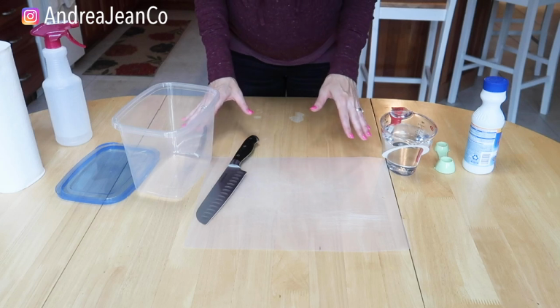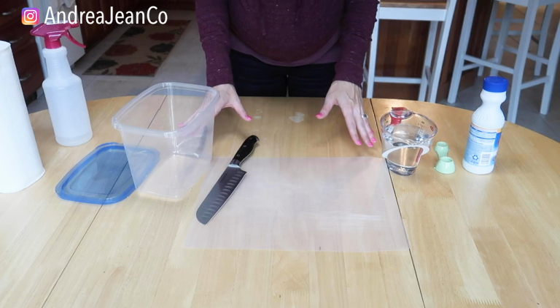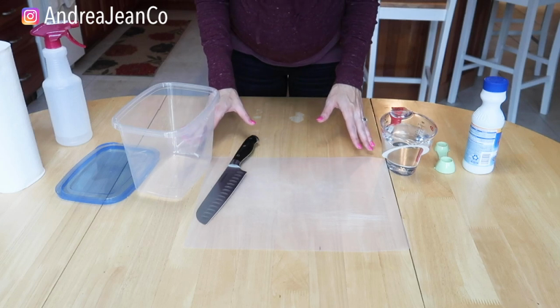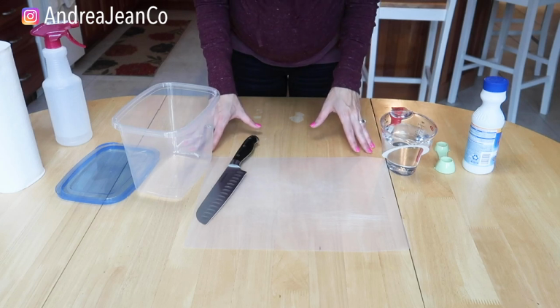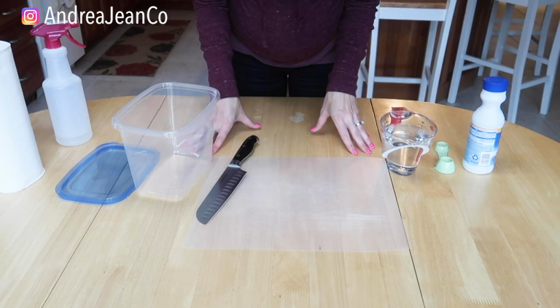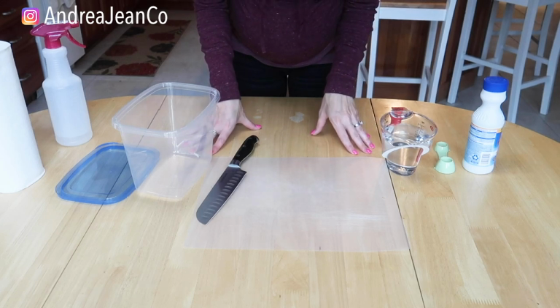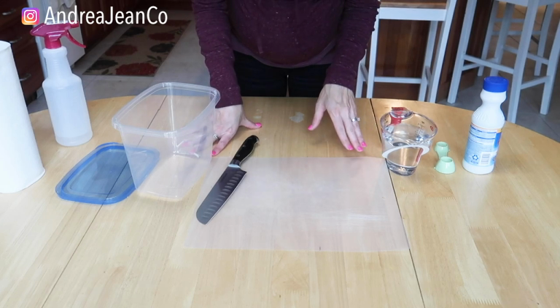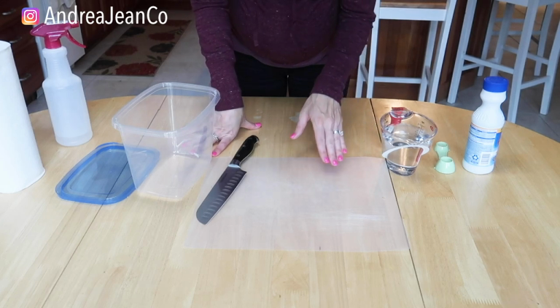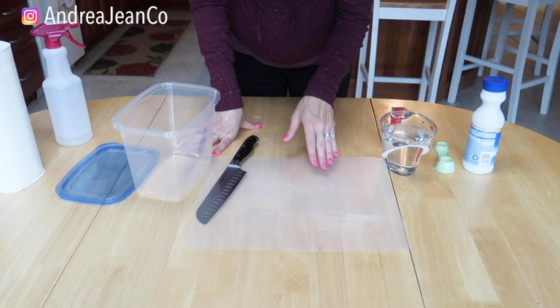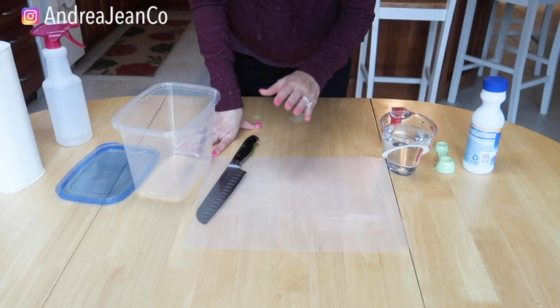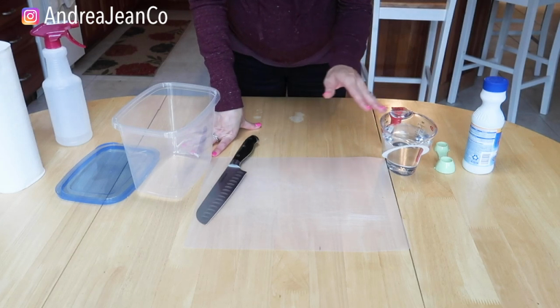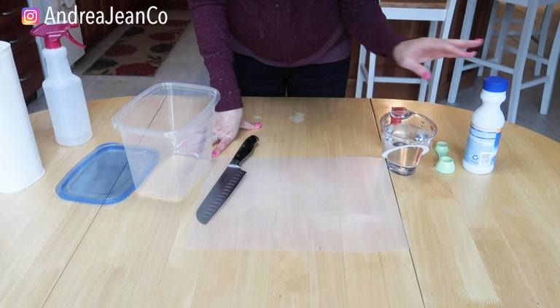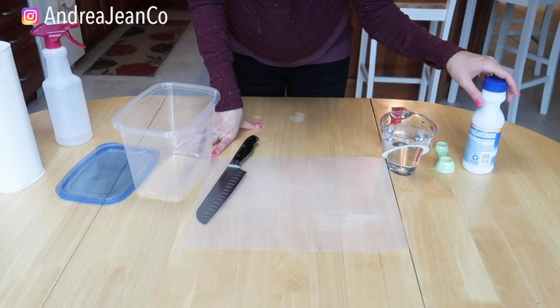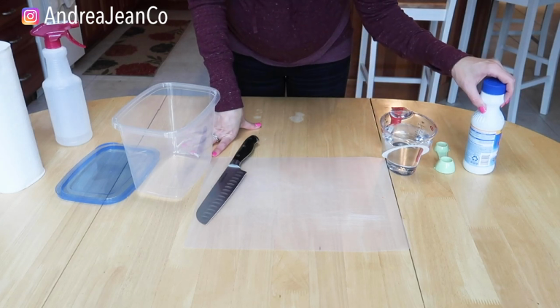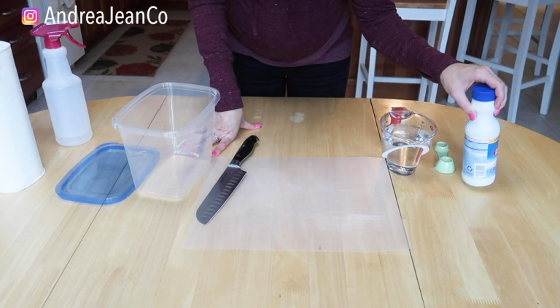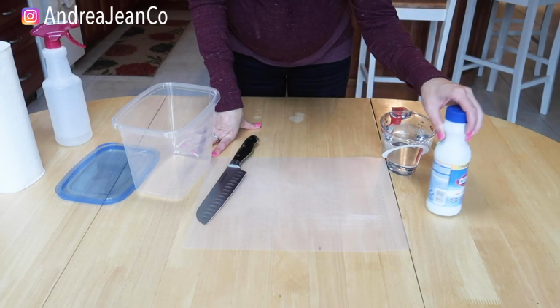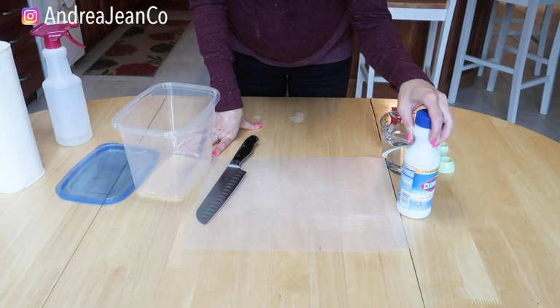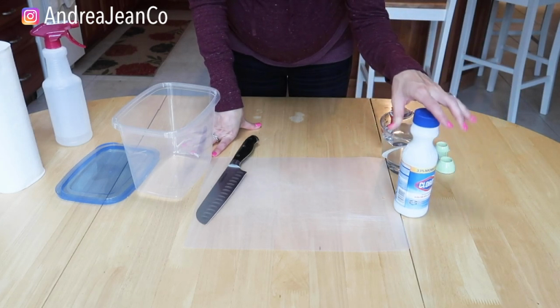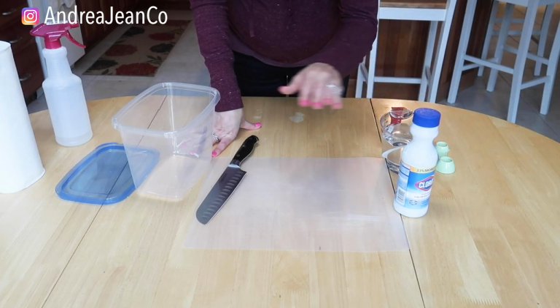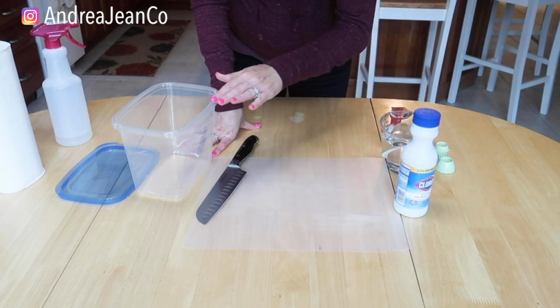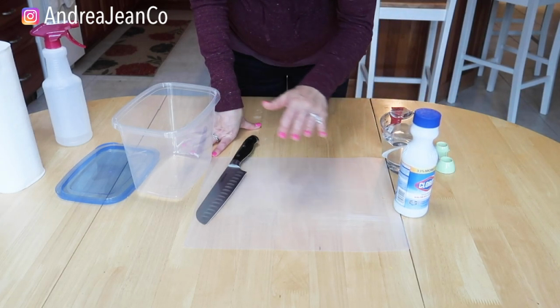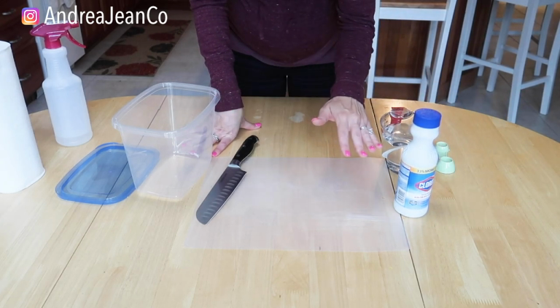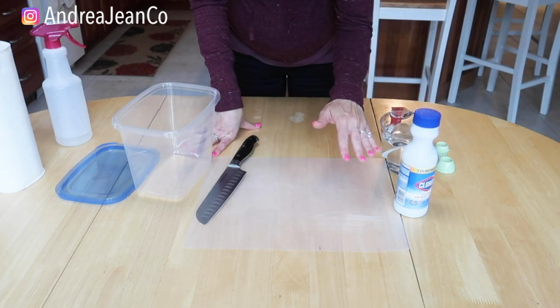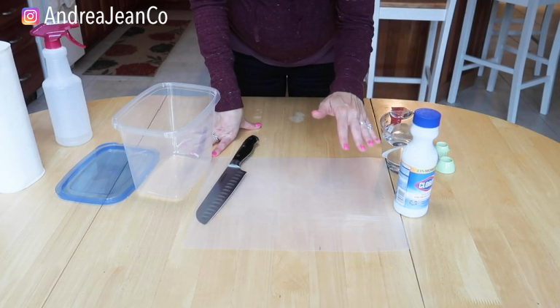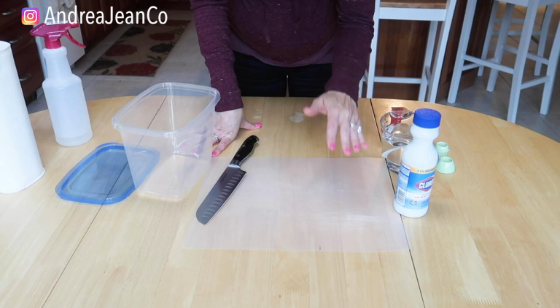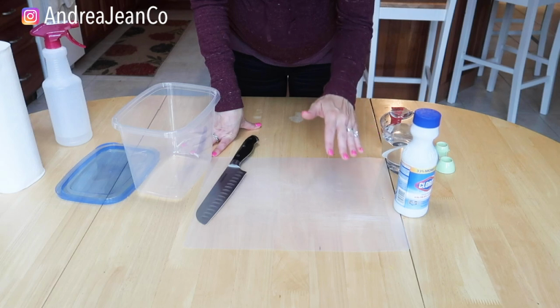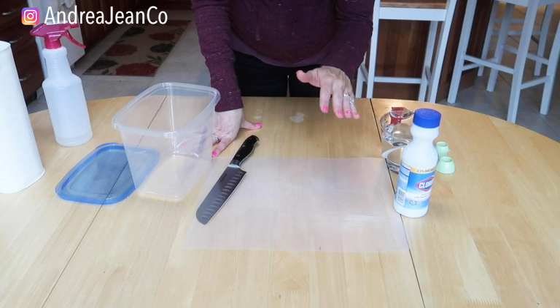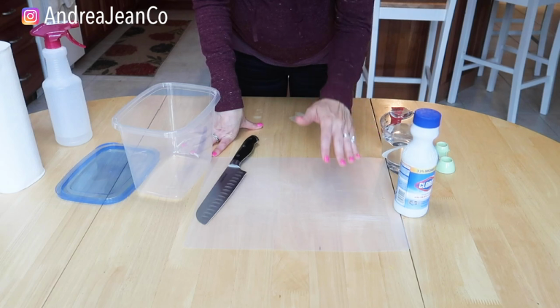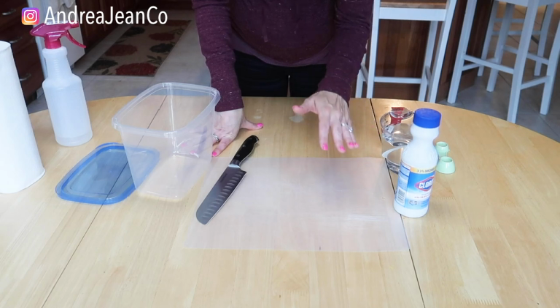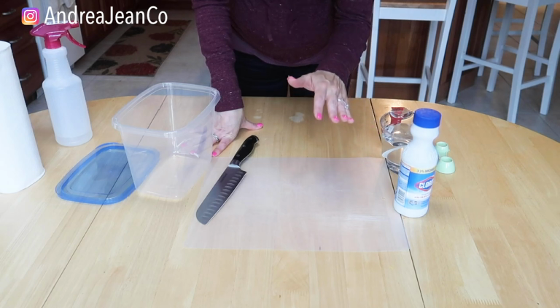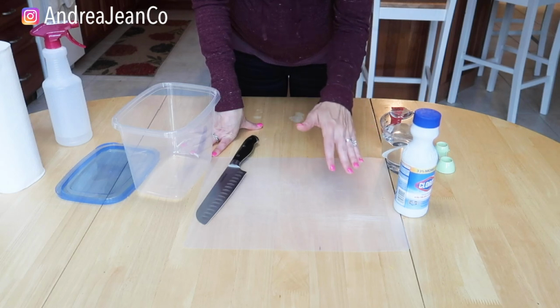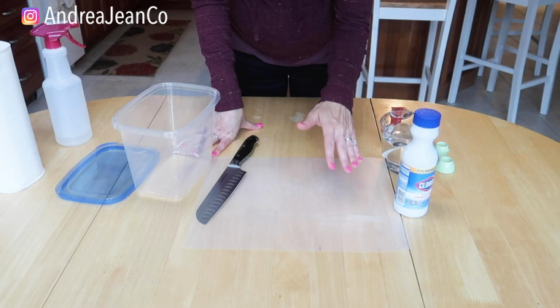Welcome back to Andrea Jean Cleaning. Today I'm going to show you how to make homemade disinfecting wipes.